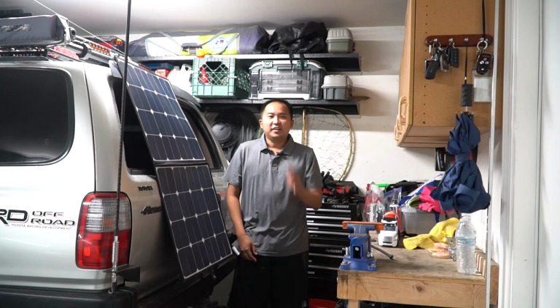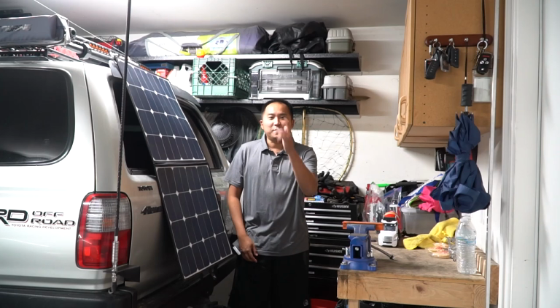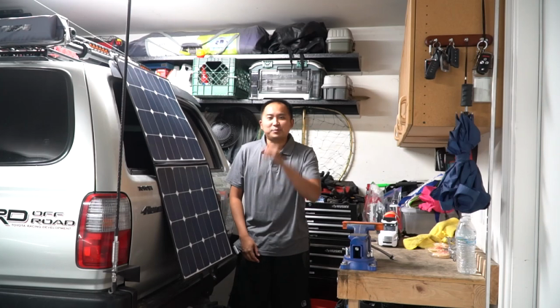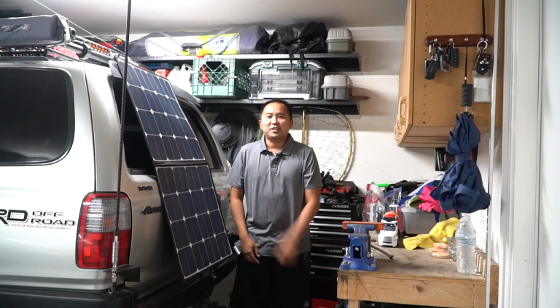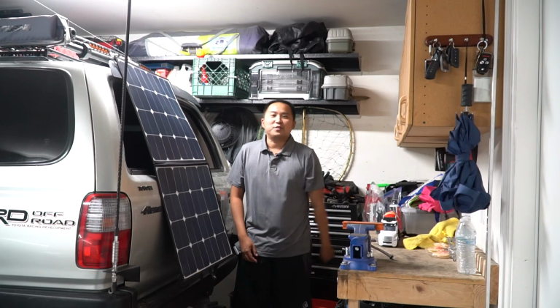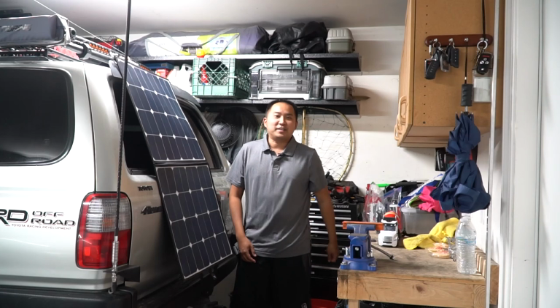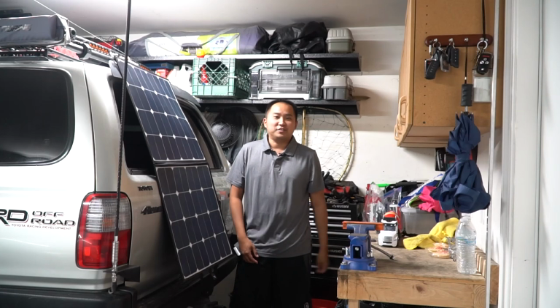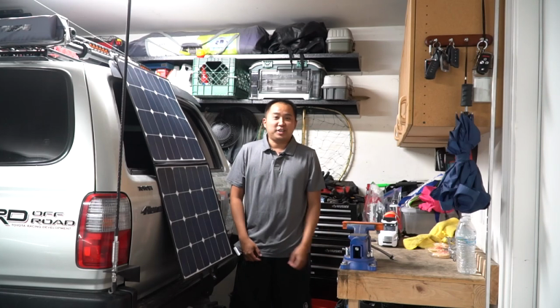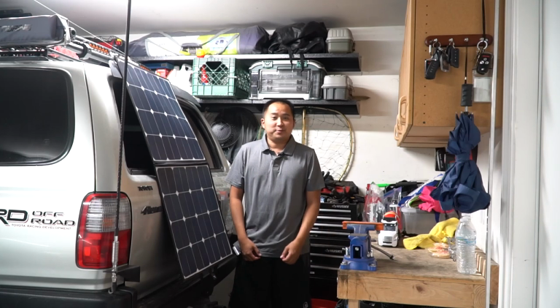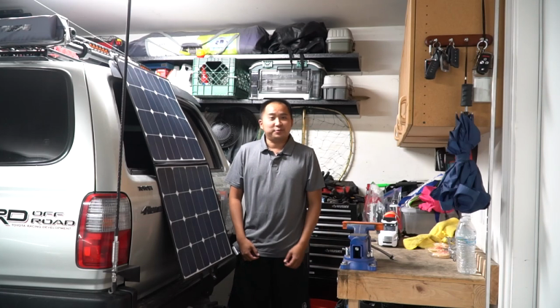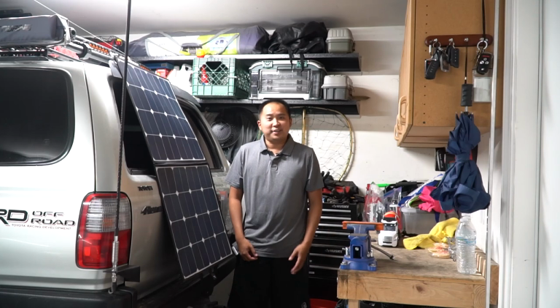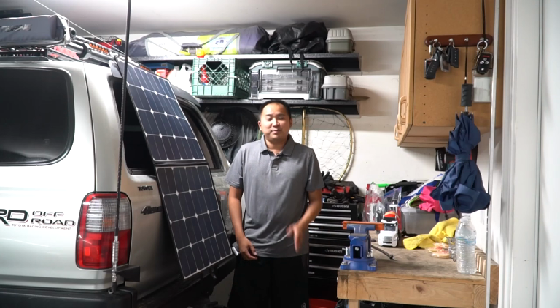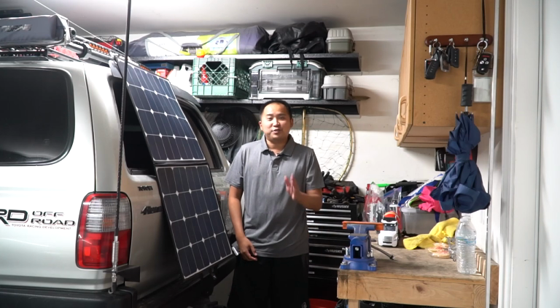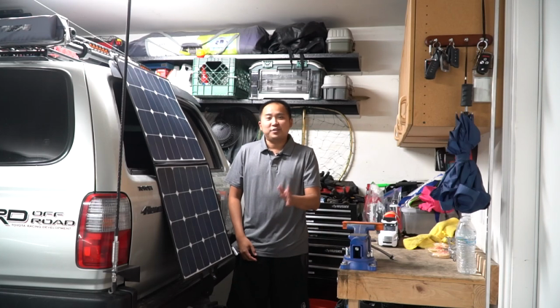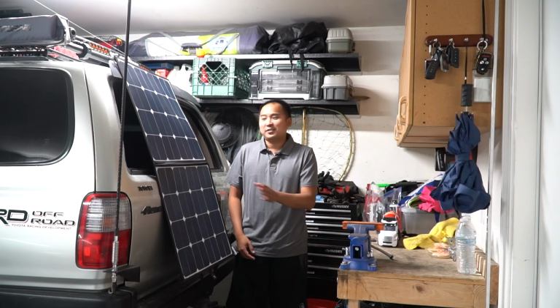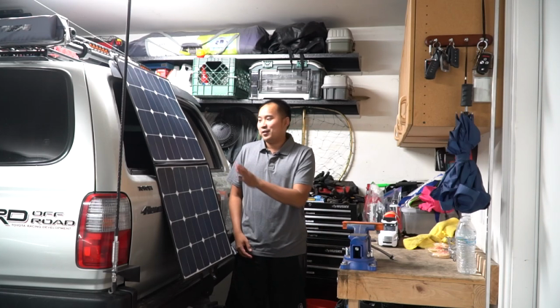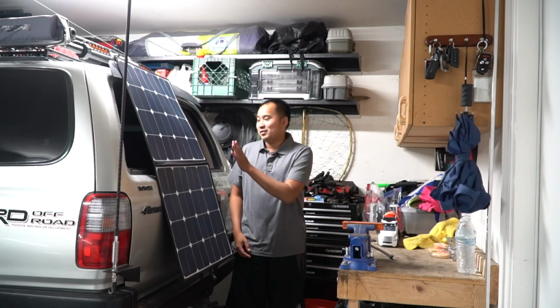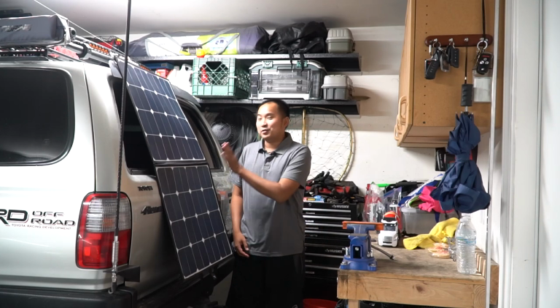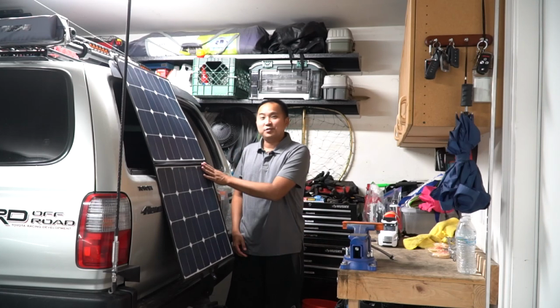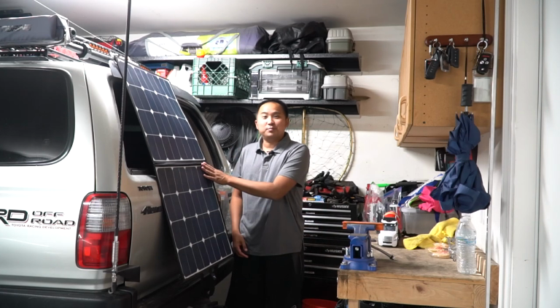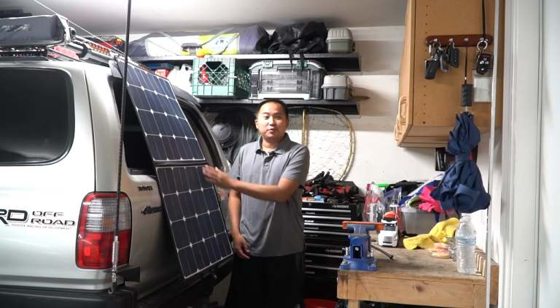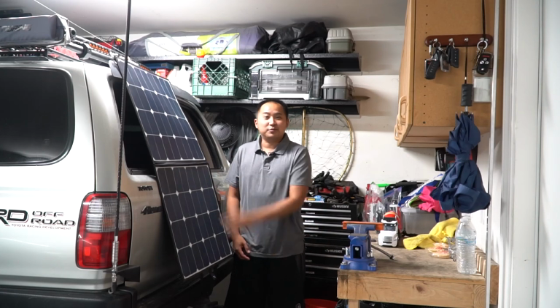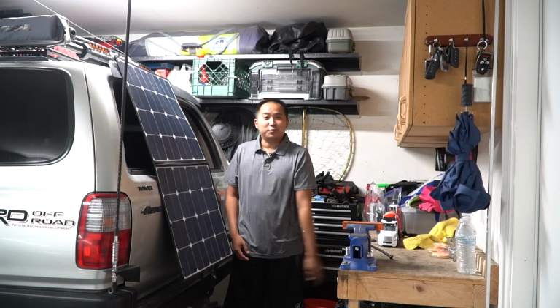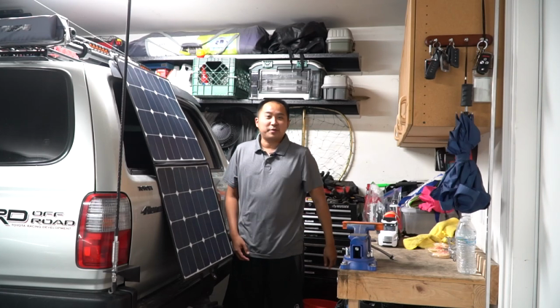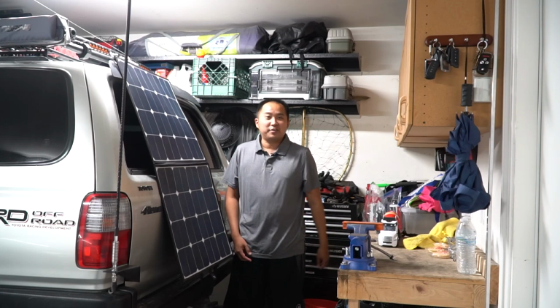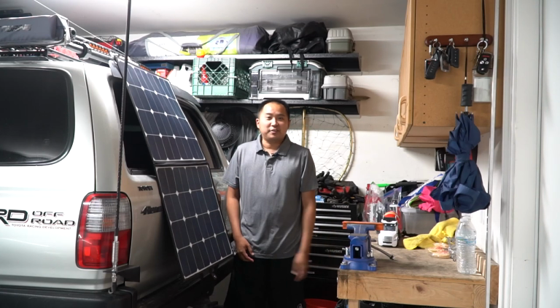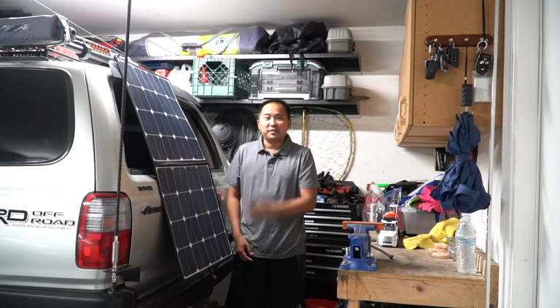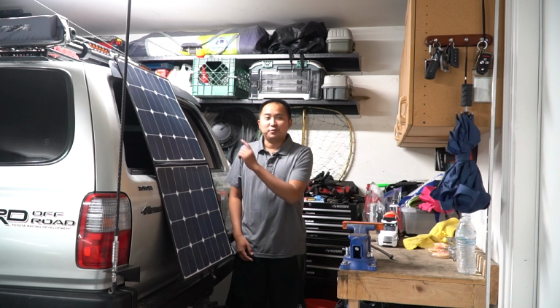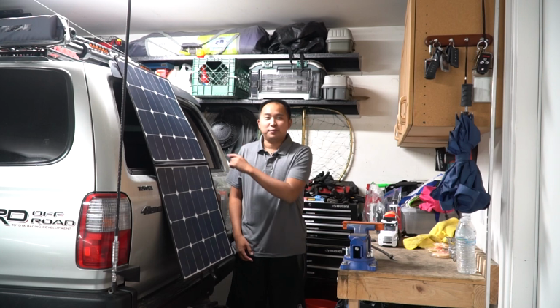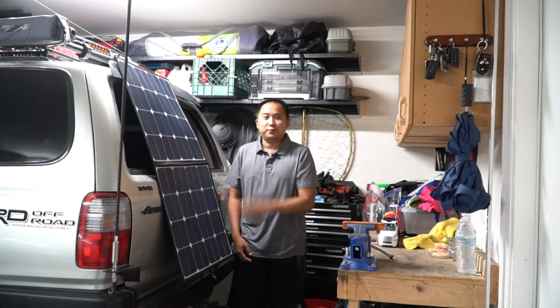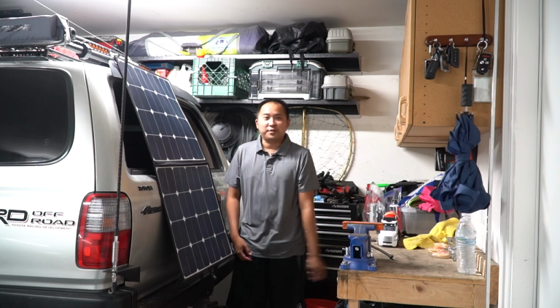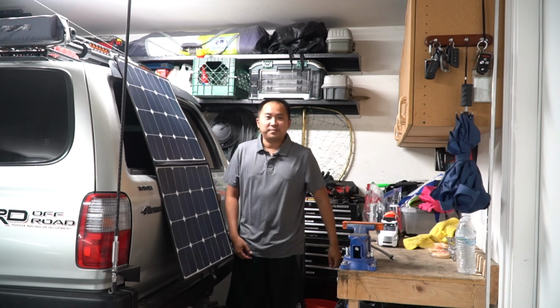Hey, what's up you guys, welcome back to the channel. Today I'm going to show you guys how I installed this portable solar panel on my Toyota 4Runner.